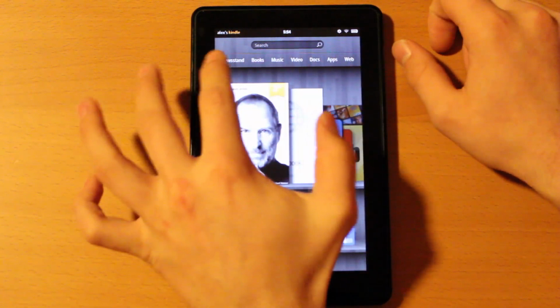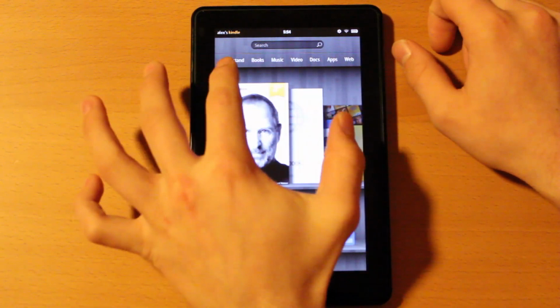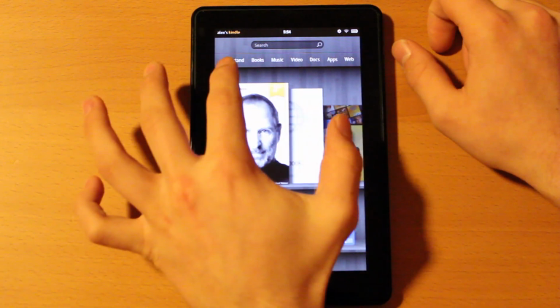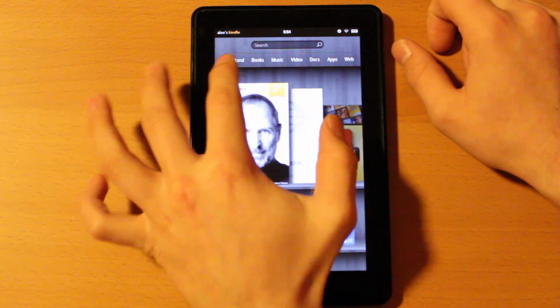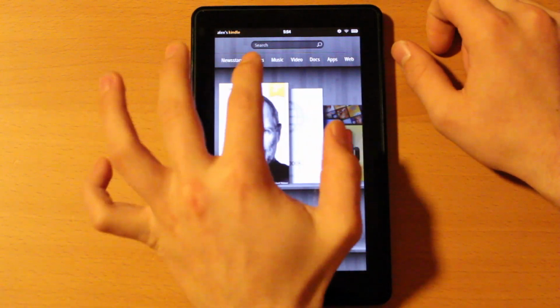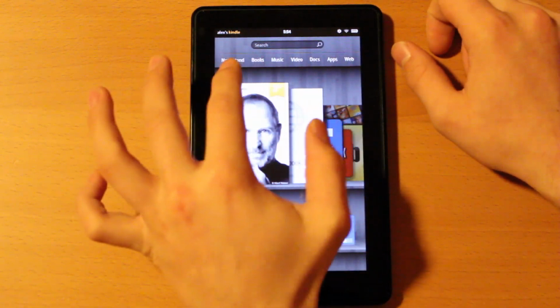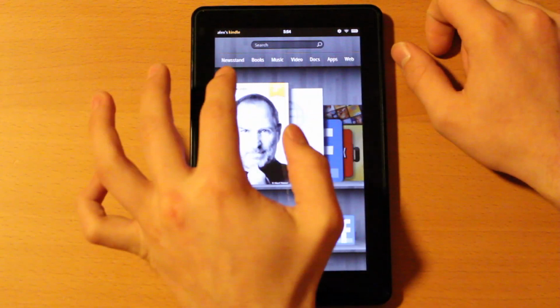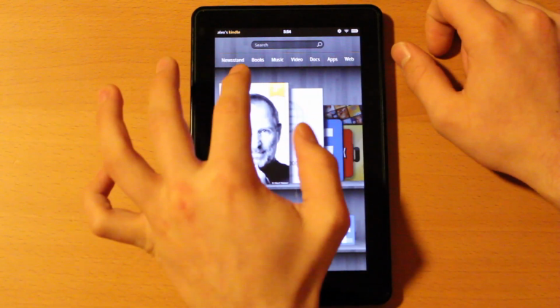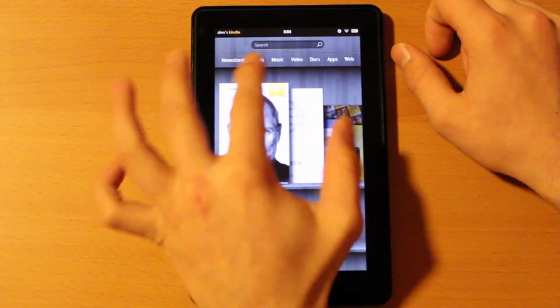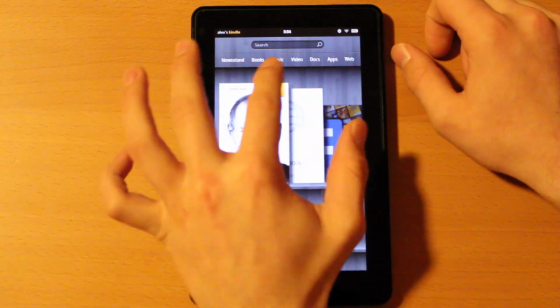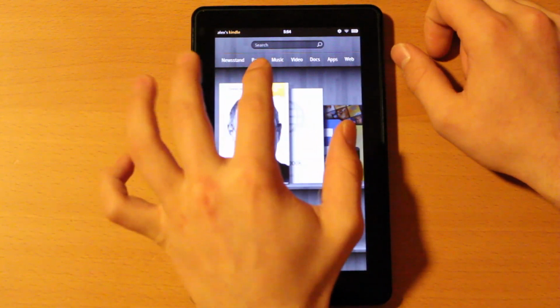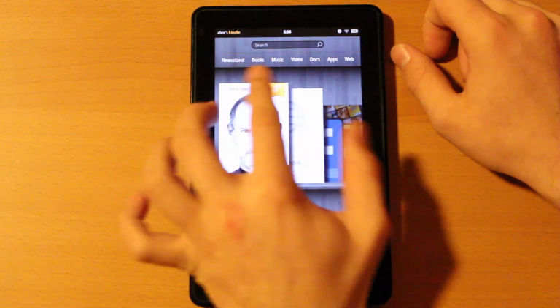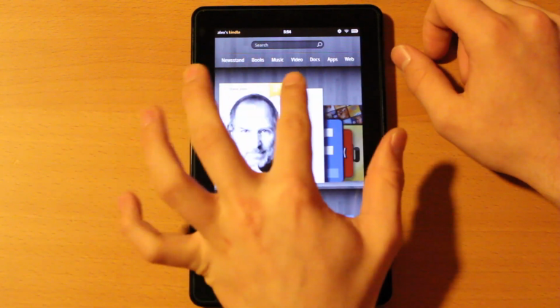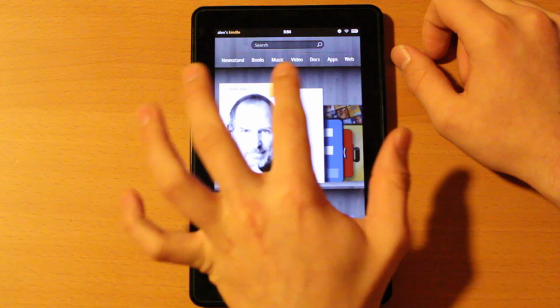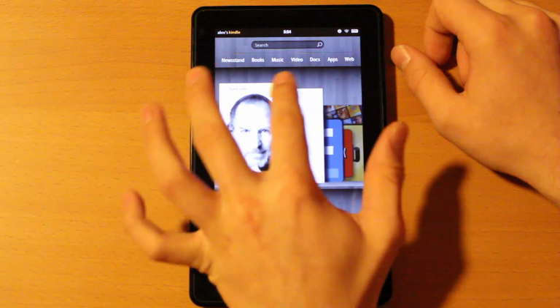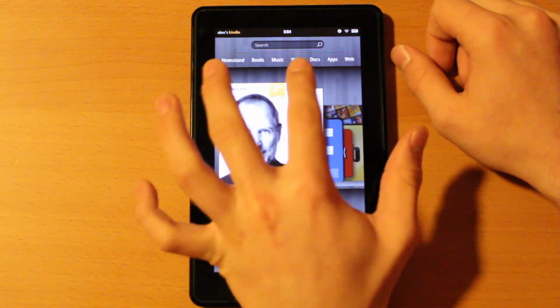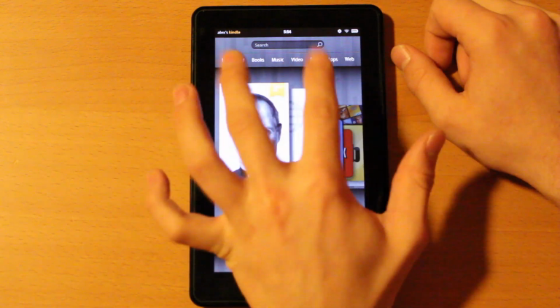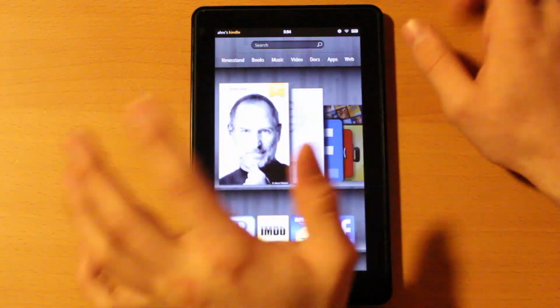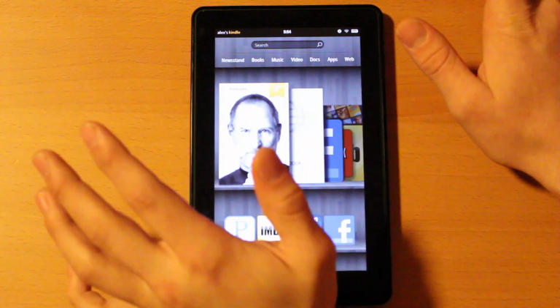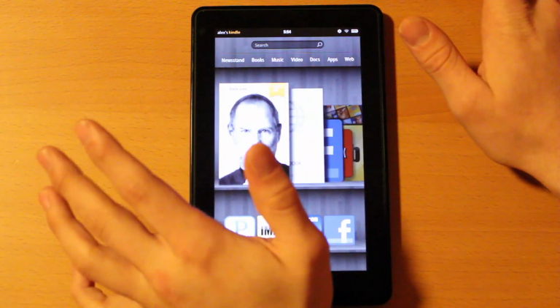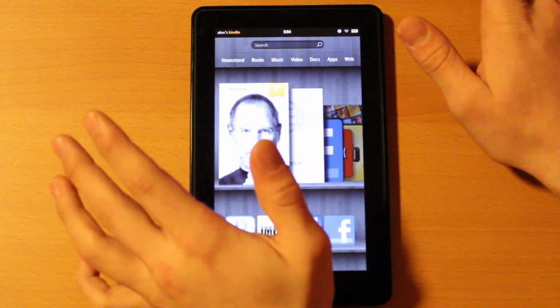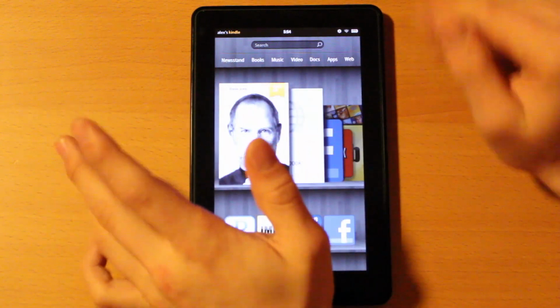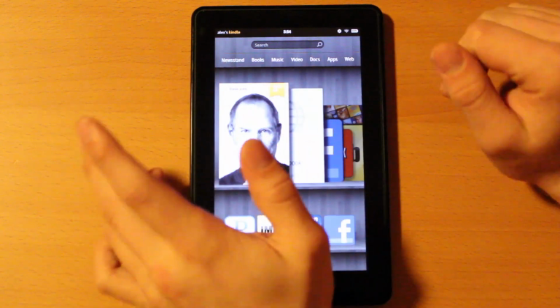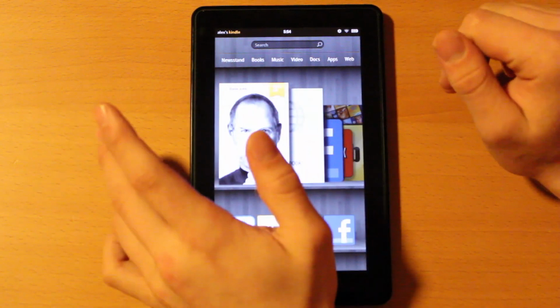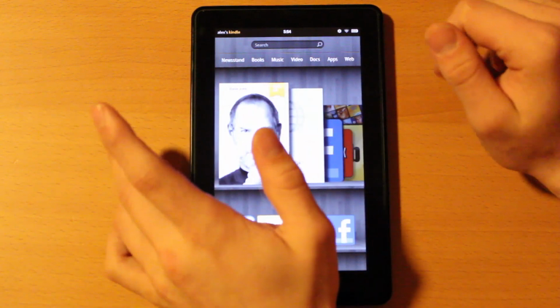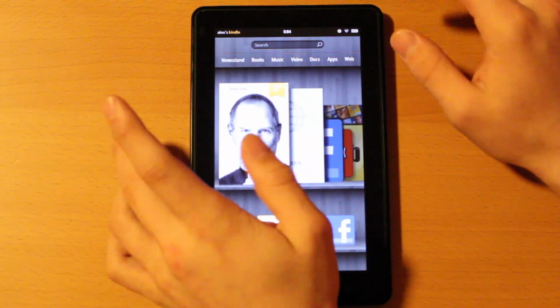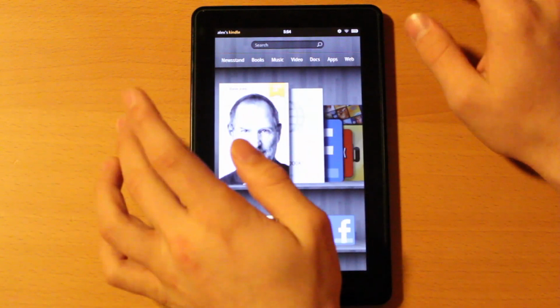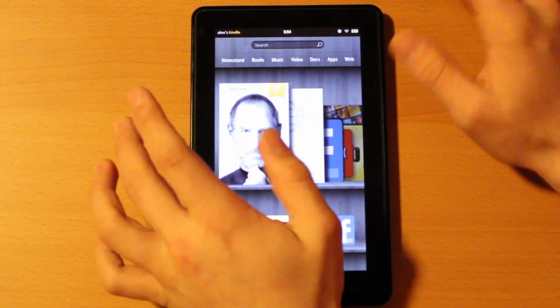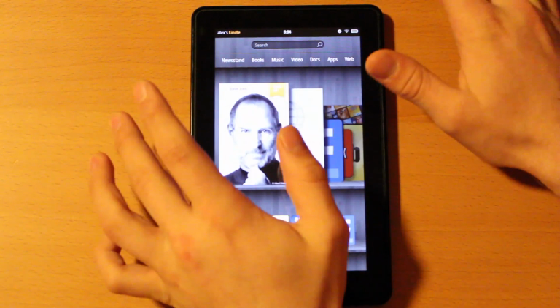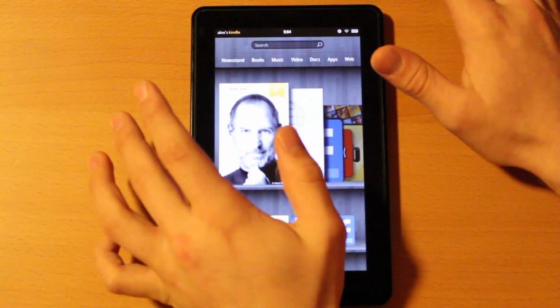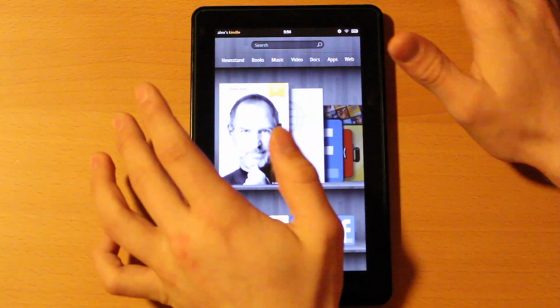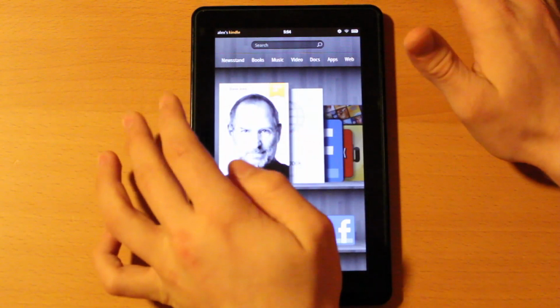So you've got newsstand, books, music, video, docs, apps, and web. That's kind of all your stuff organized right at the top.